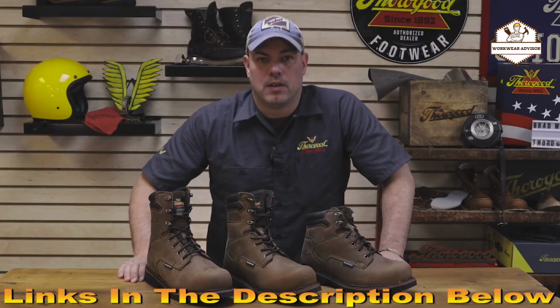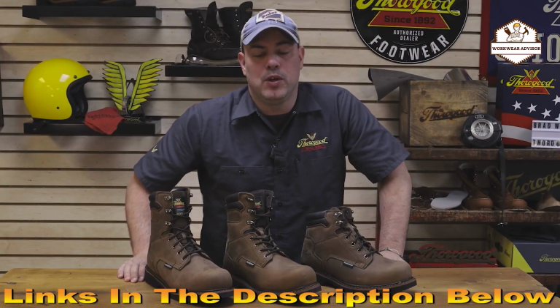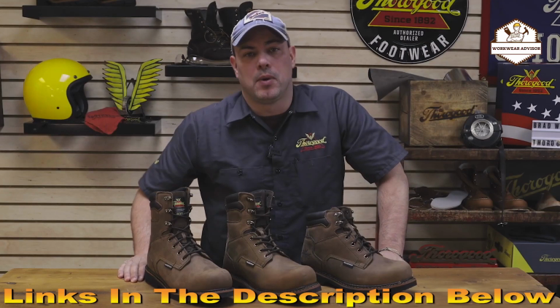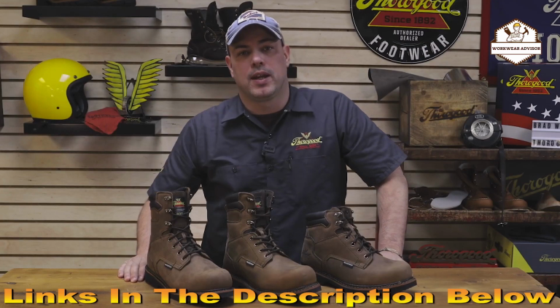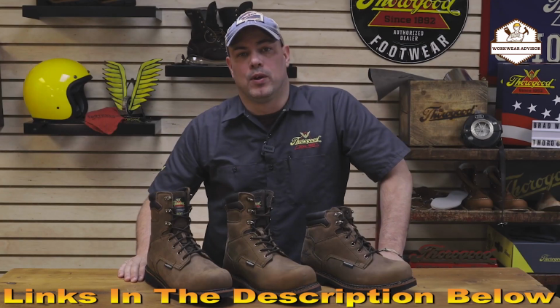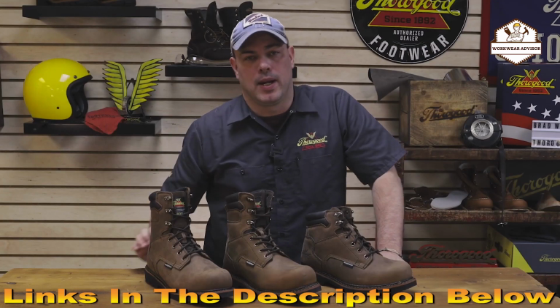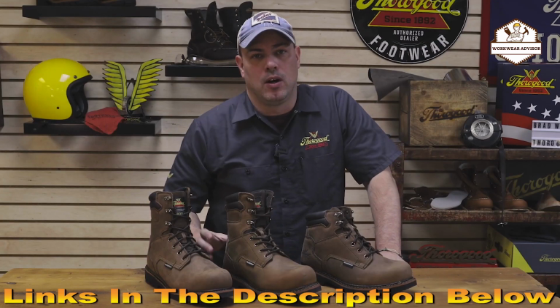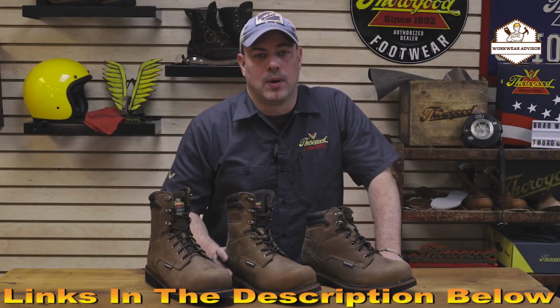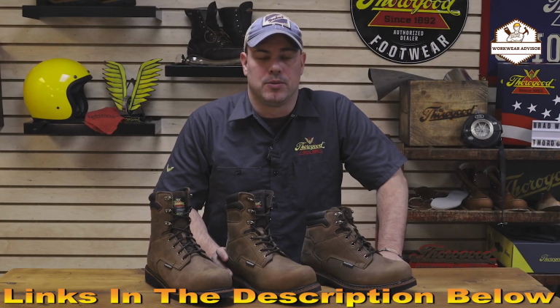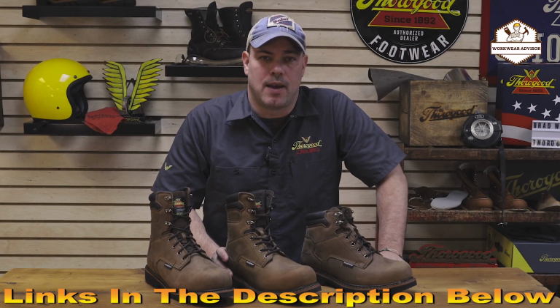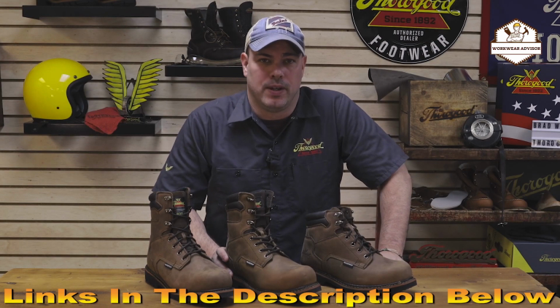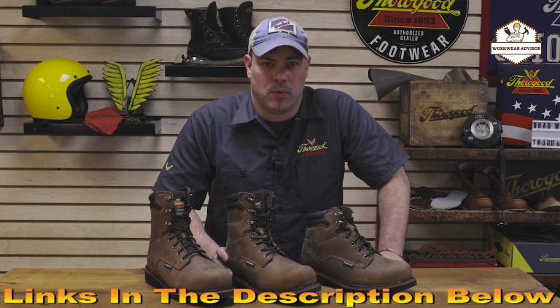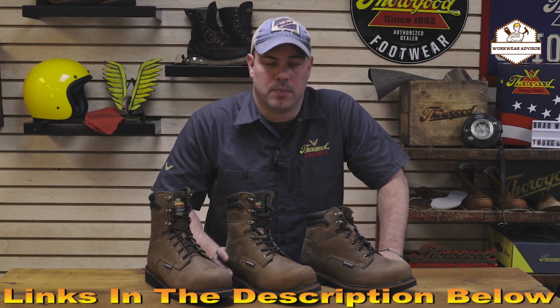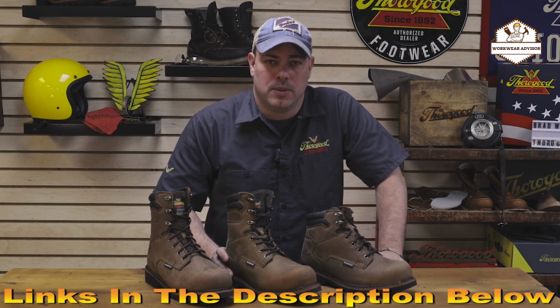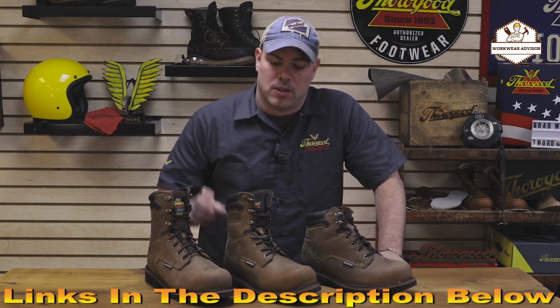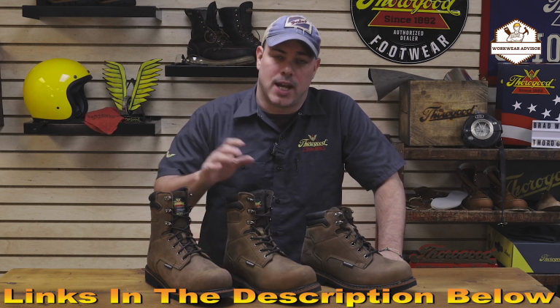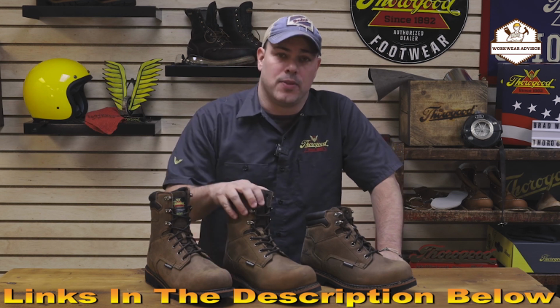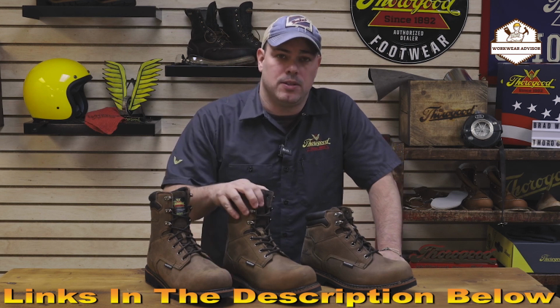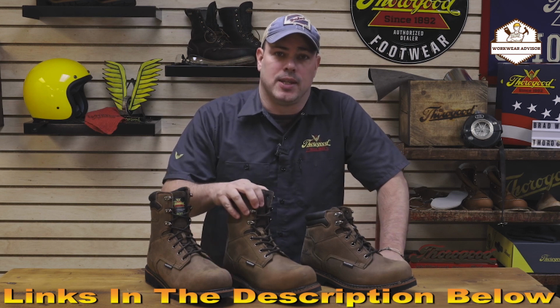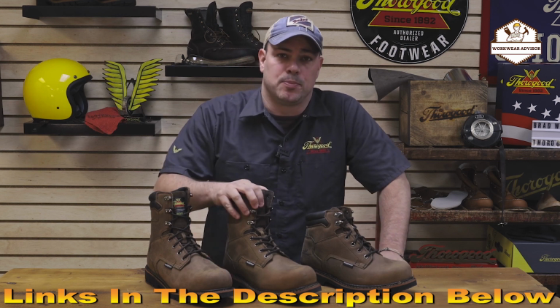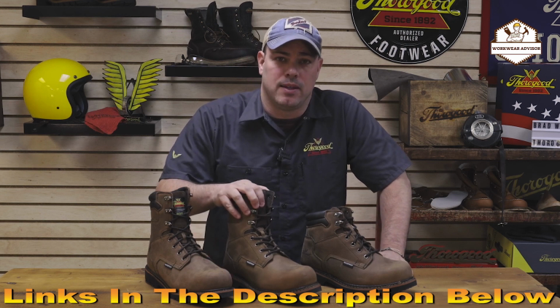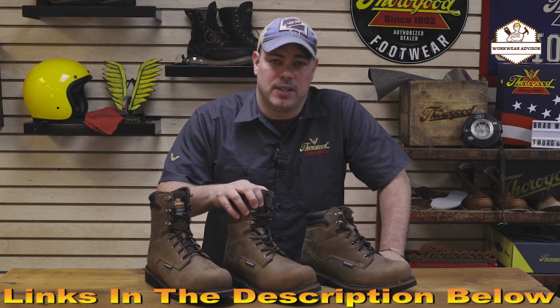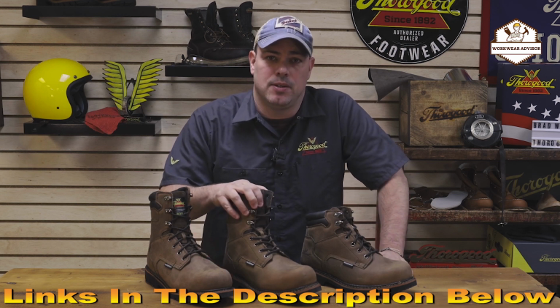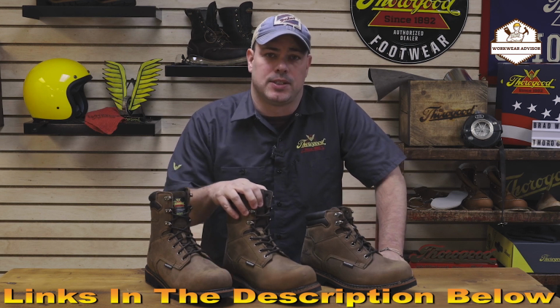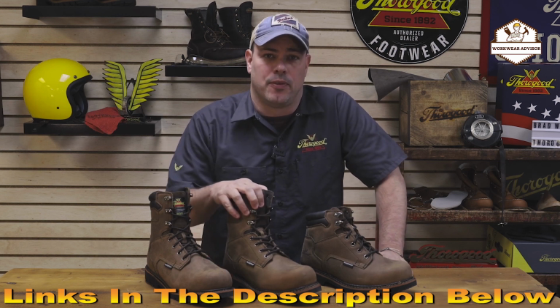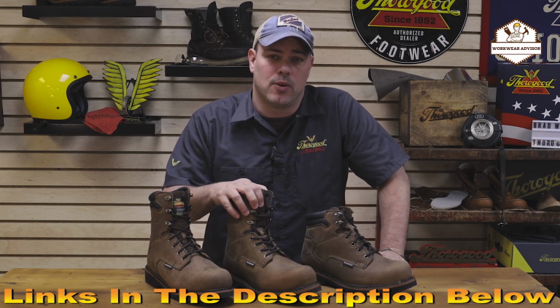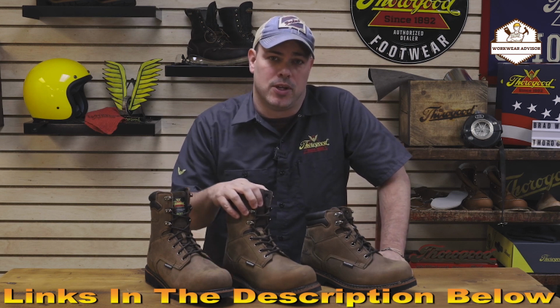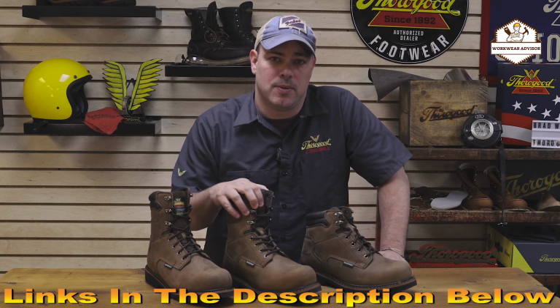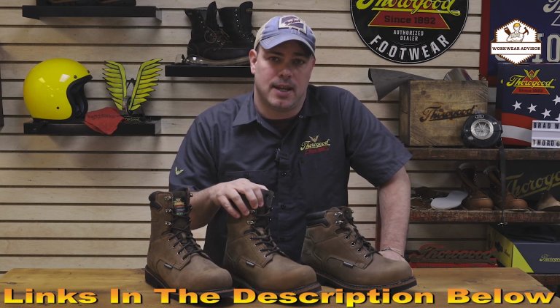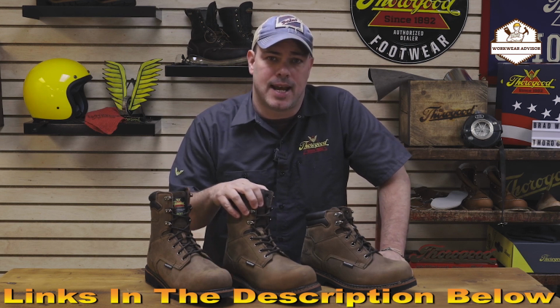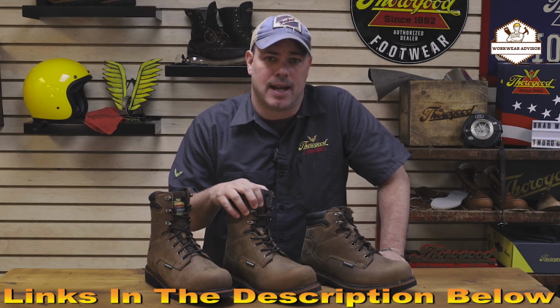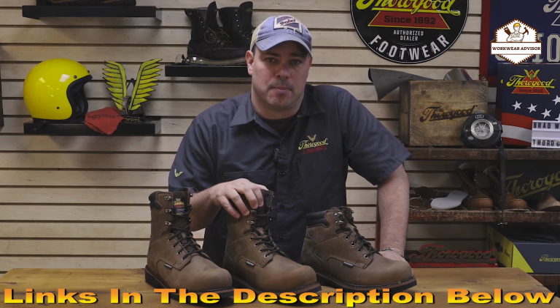If you're in the market for a great all-around job-fitted work boot, check out these or the expanded V-Series on ThoroughgoodUSA.com.